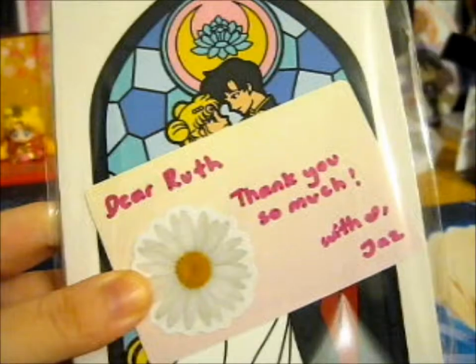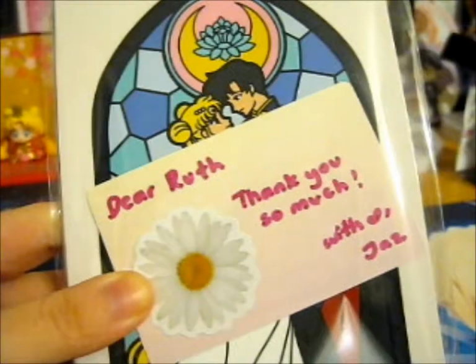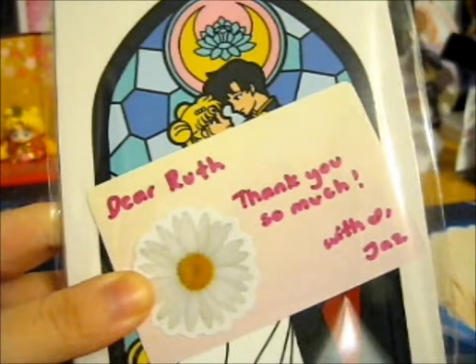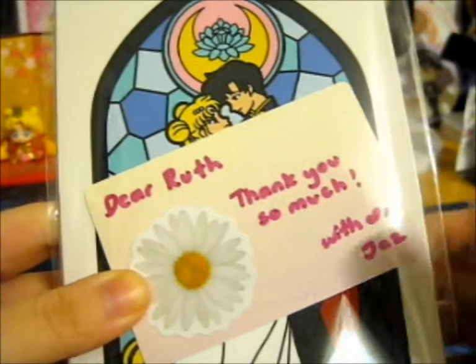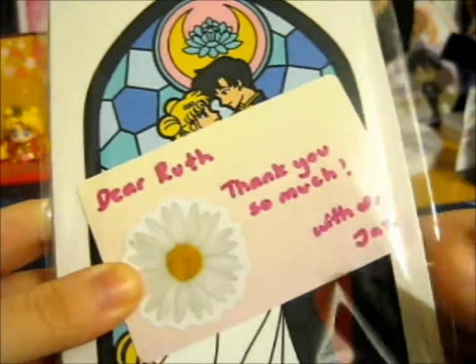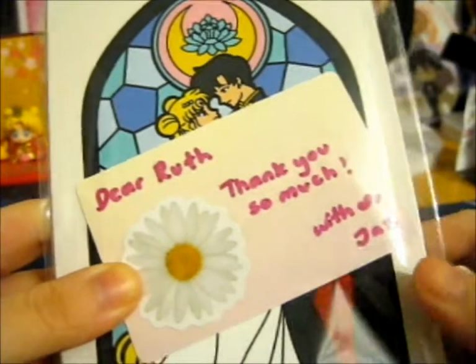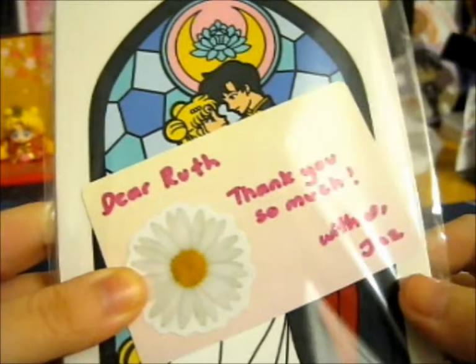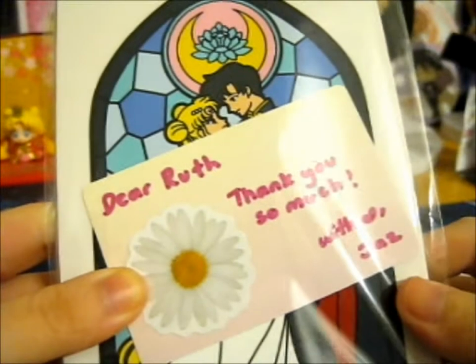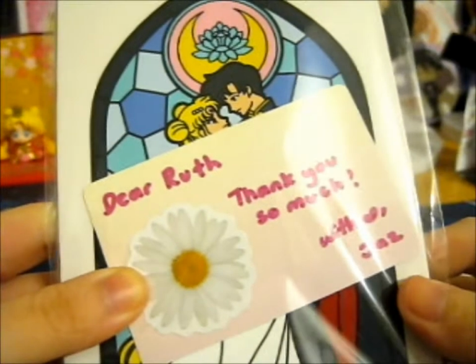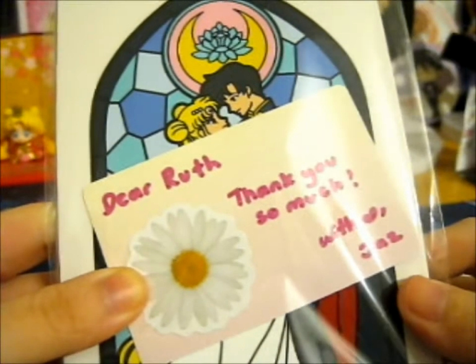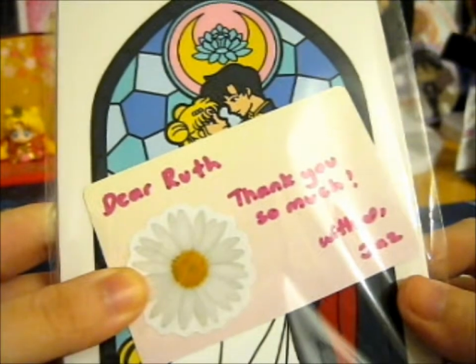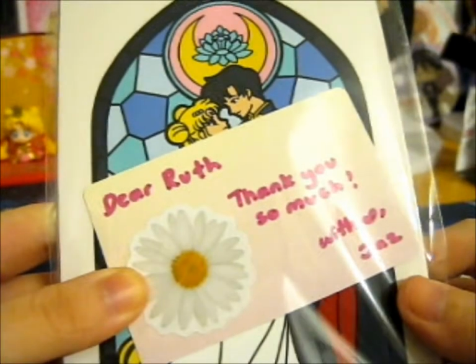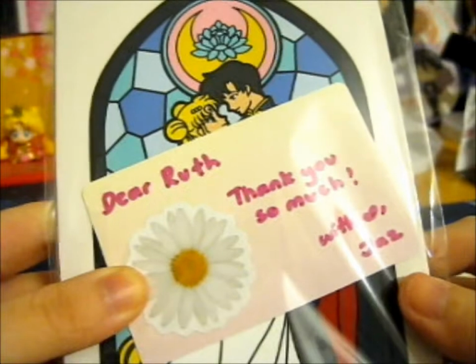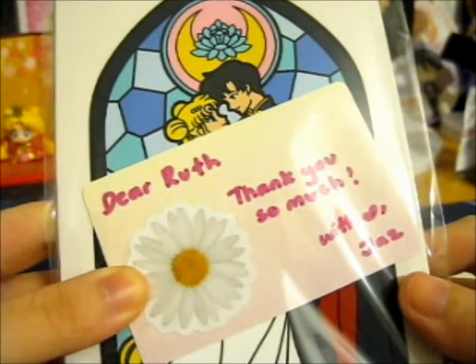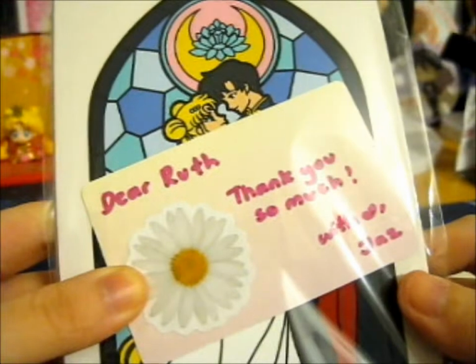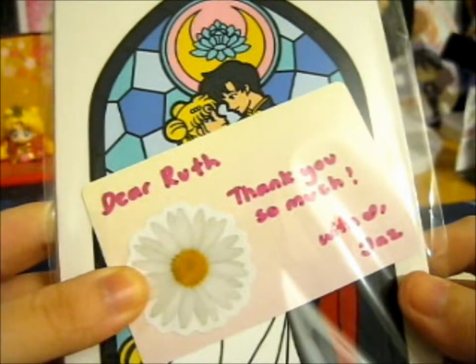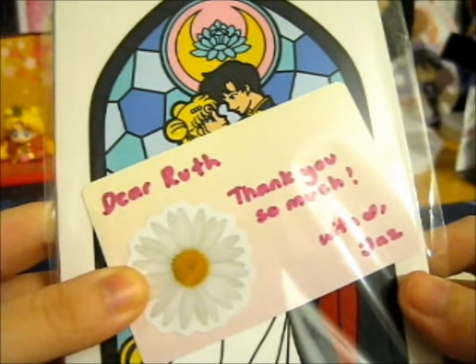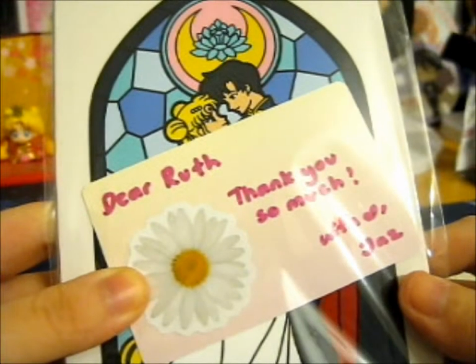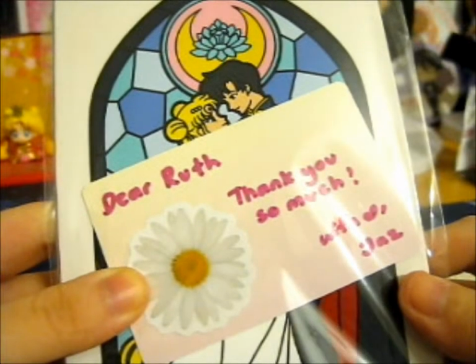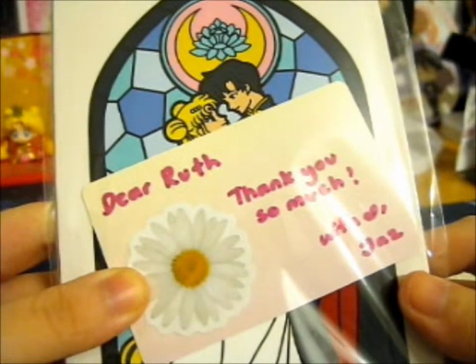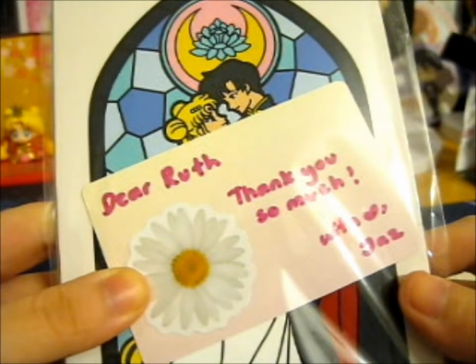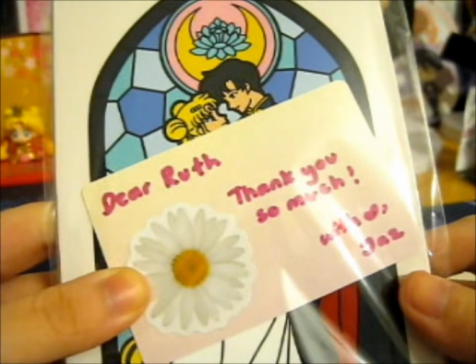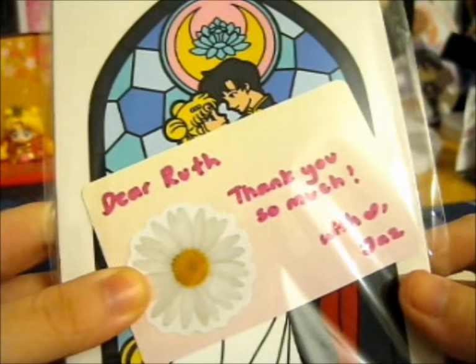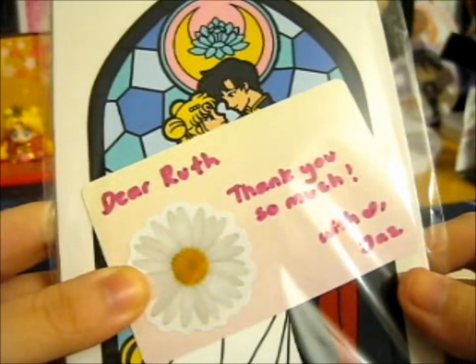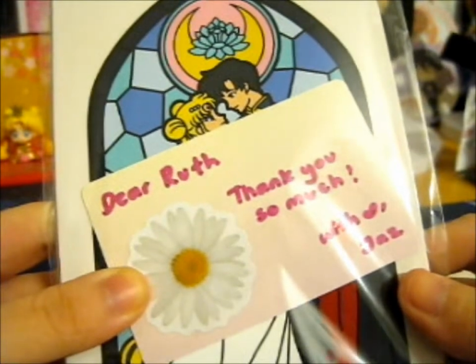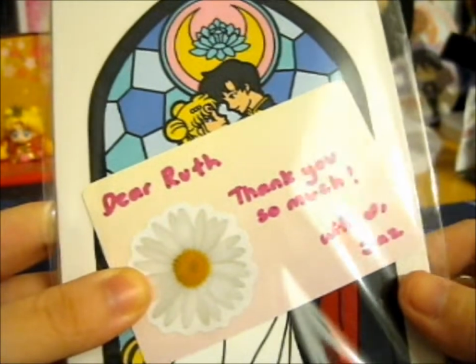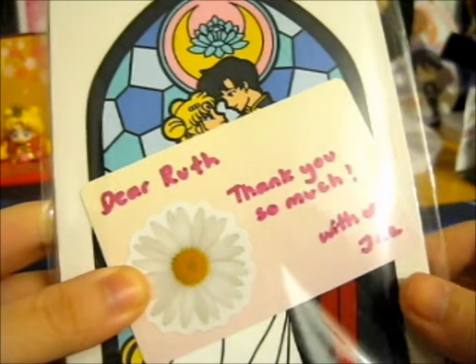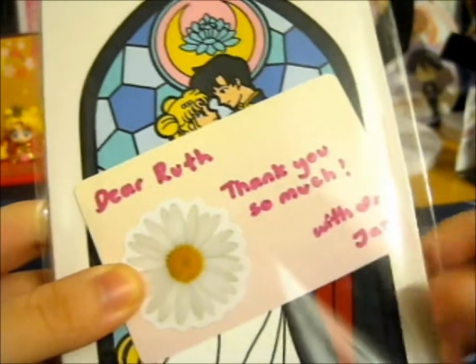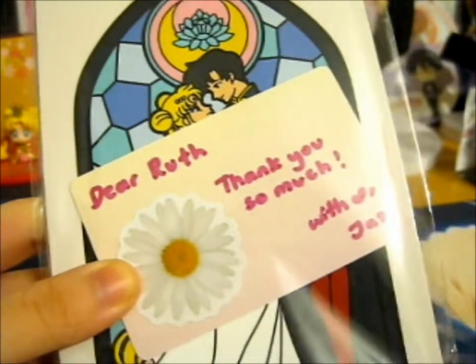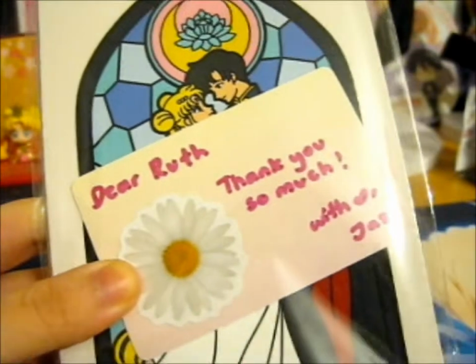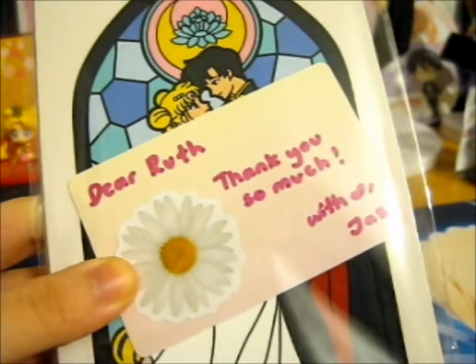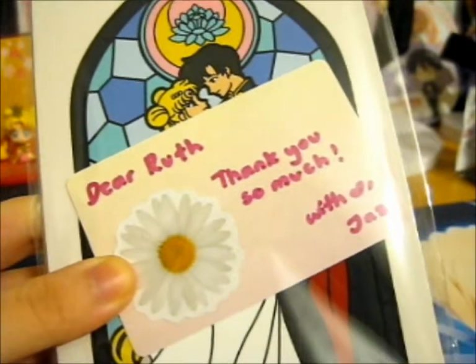Ruth here, and this awesome package came from Magical Maidens.